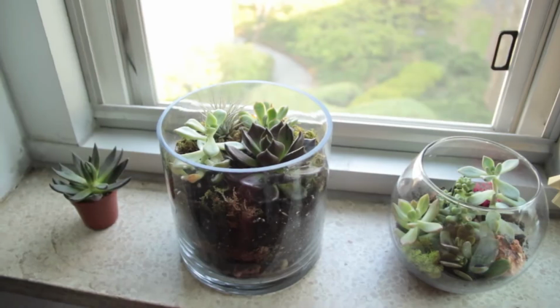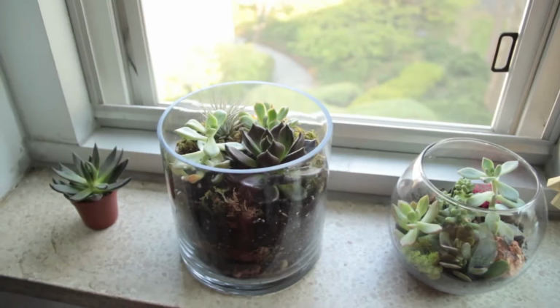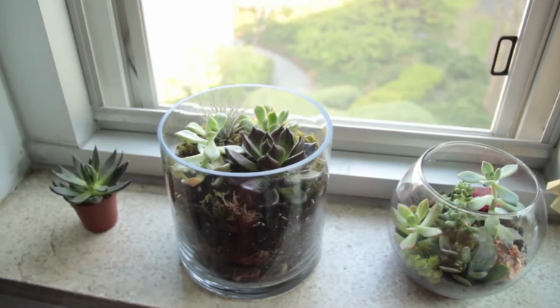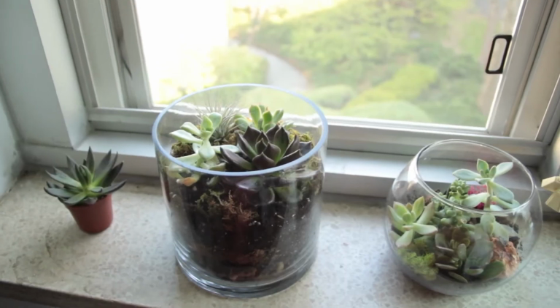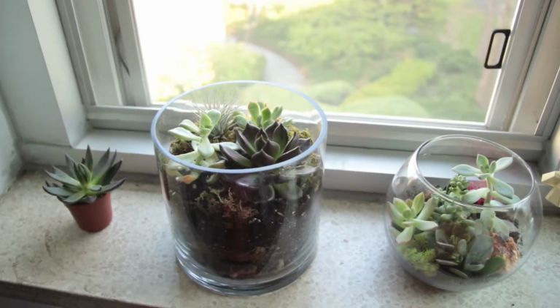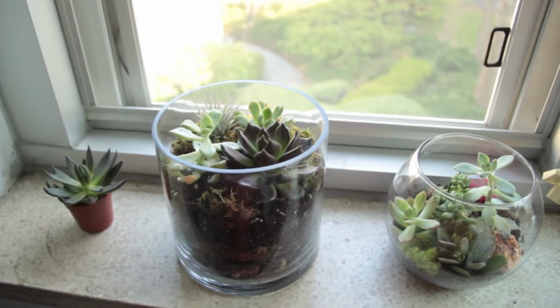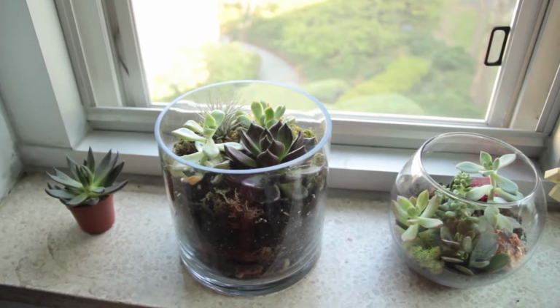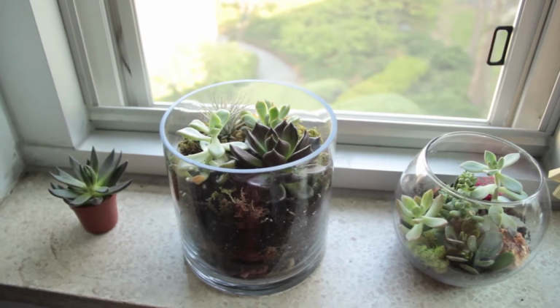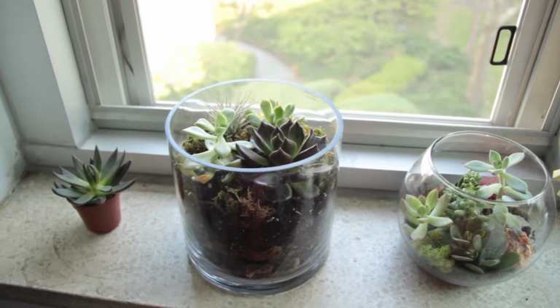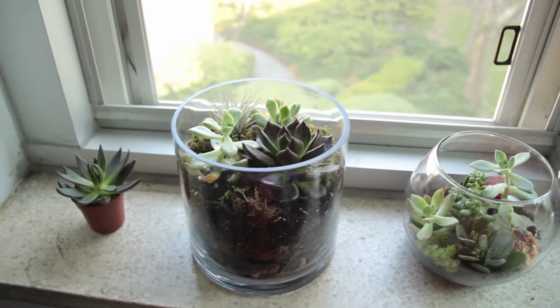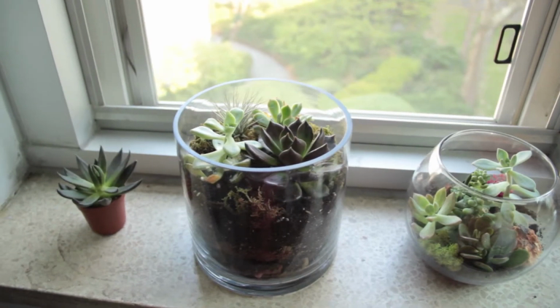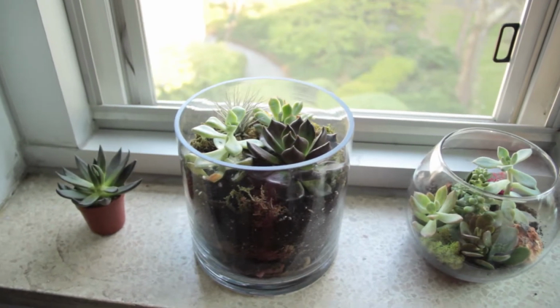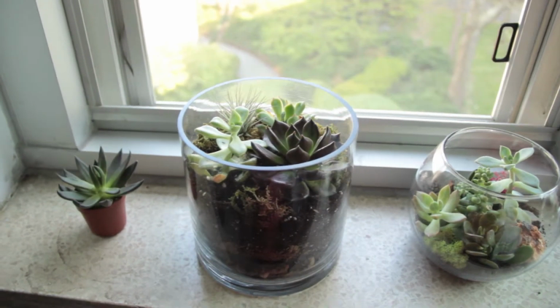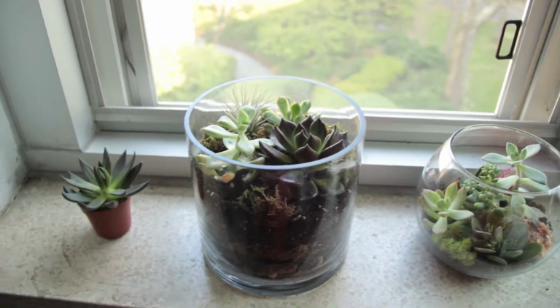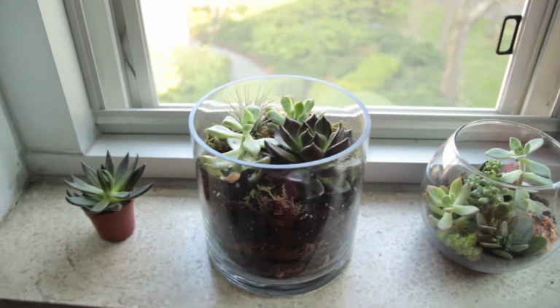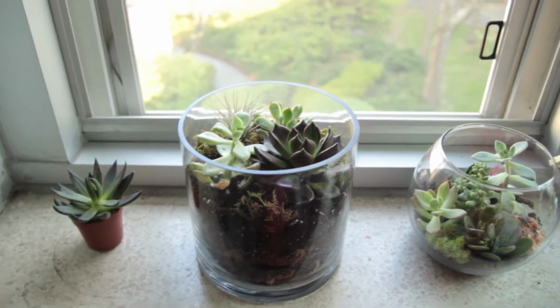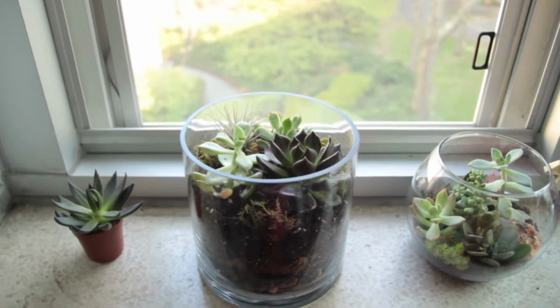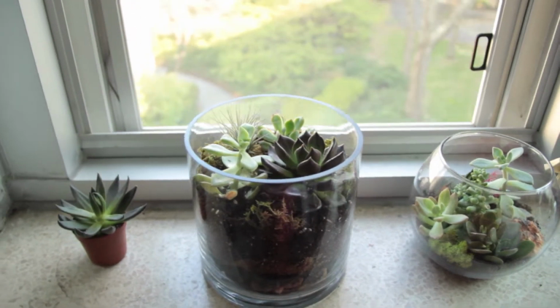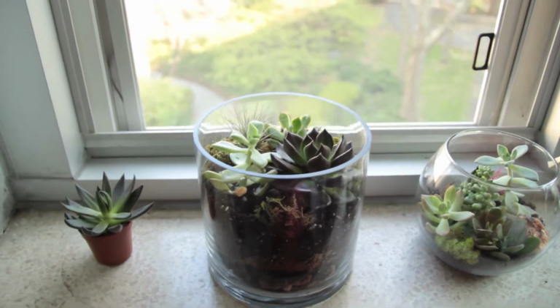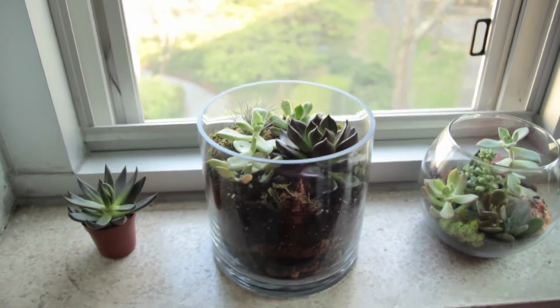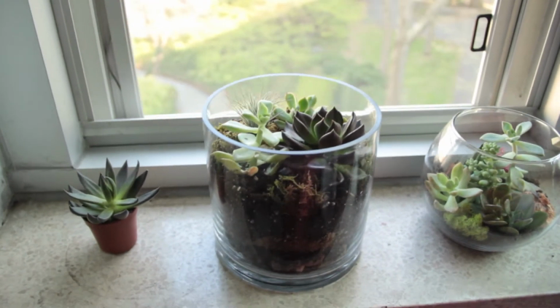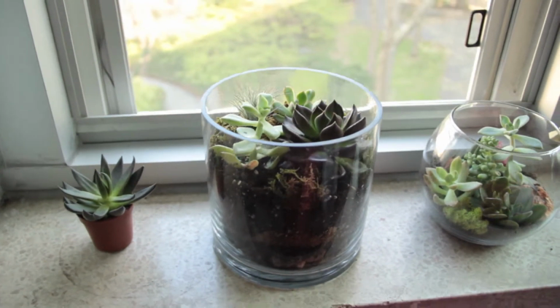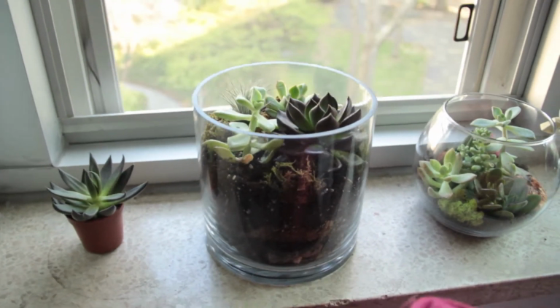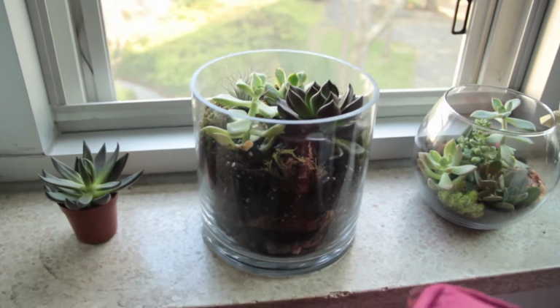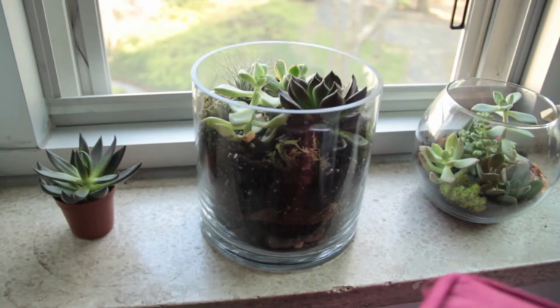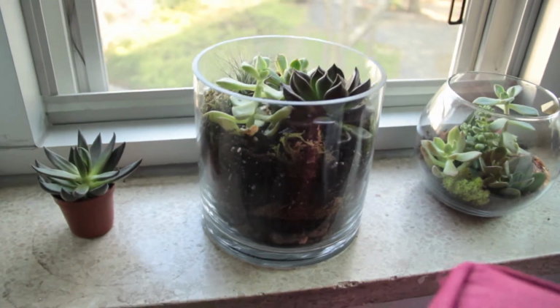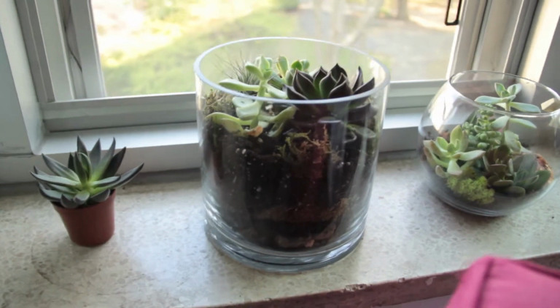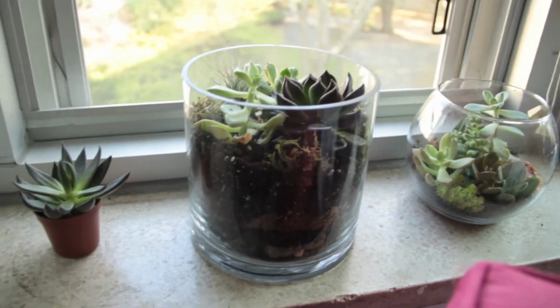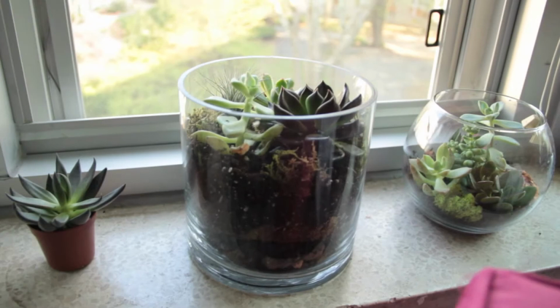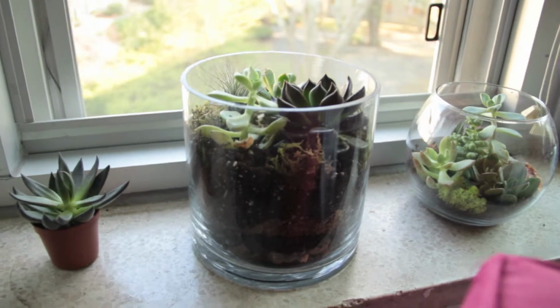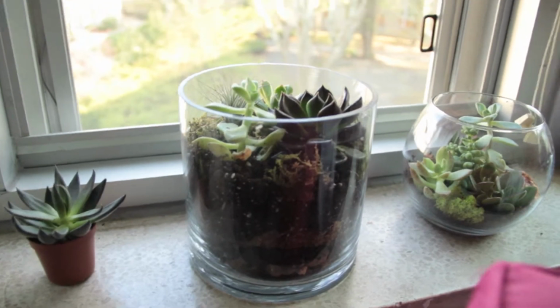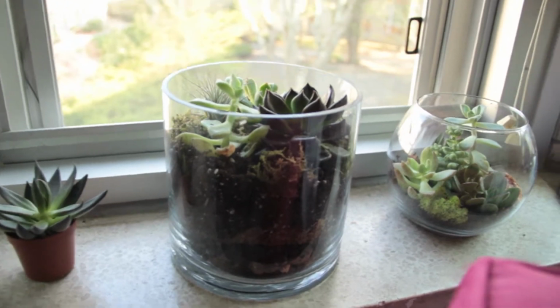Today I'm going to show you how to make a terrarium. They're great for your dorm and your household alike.